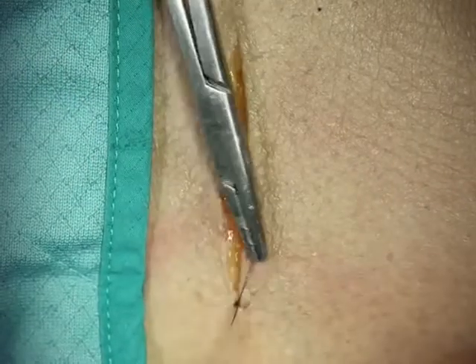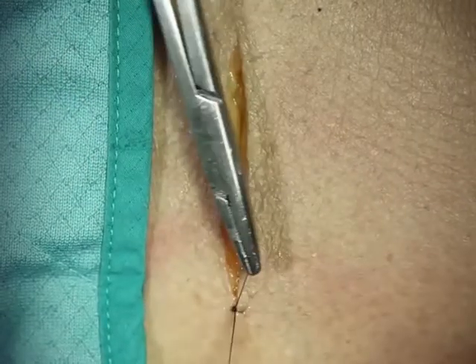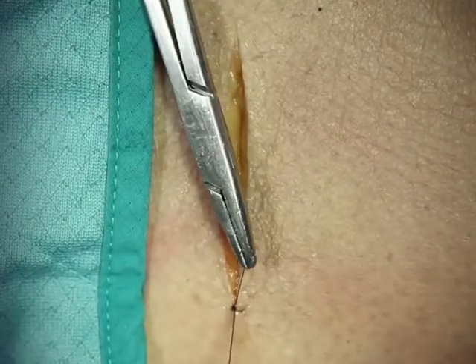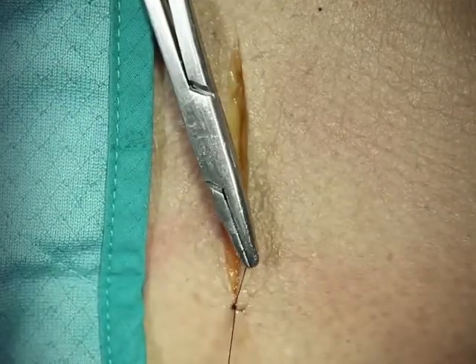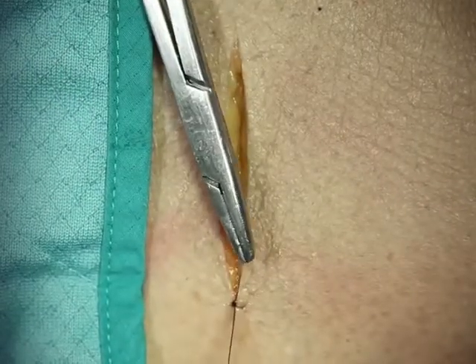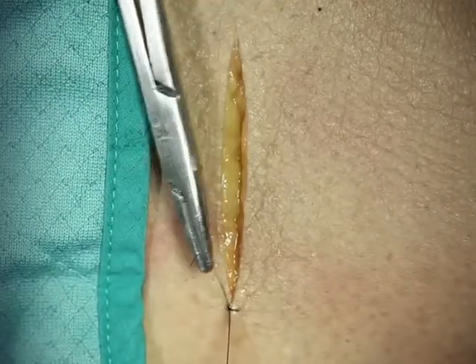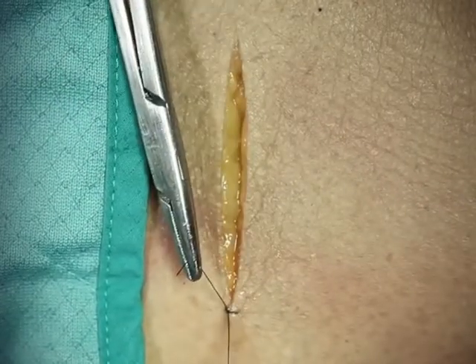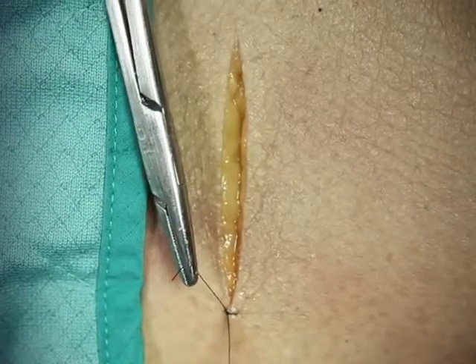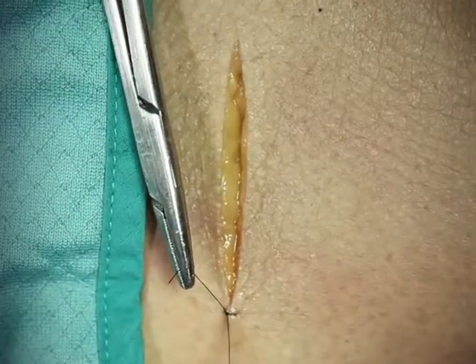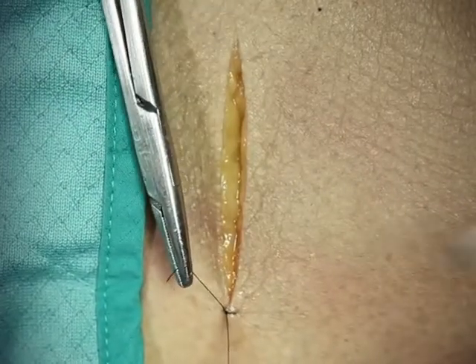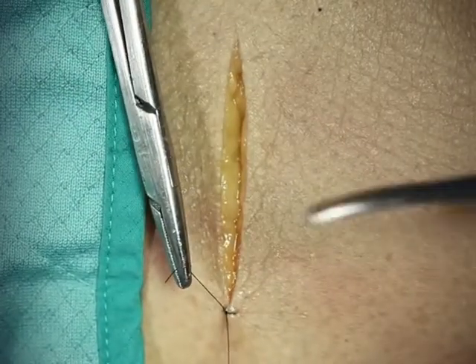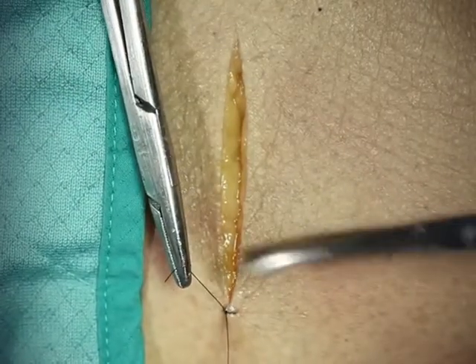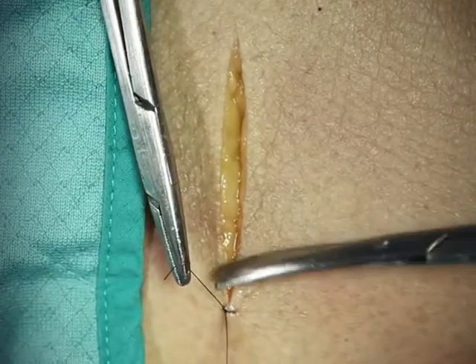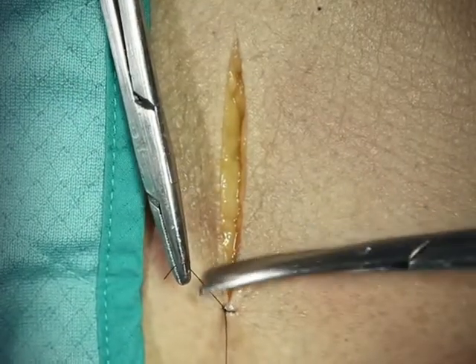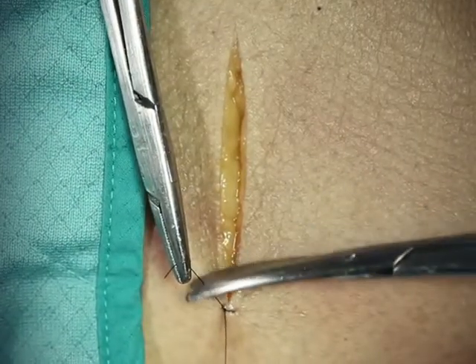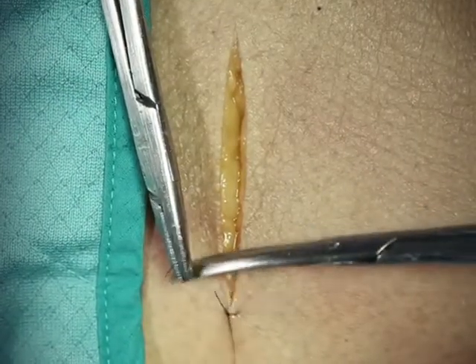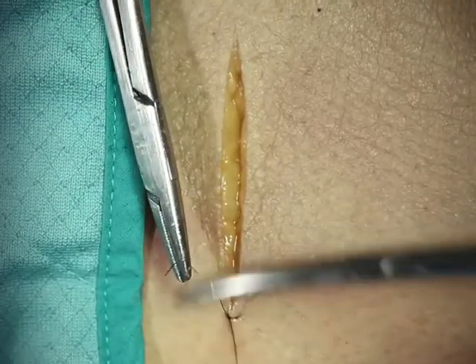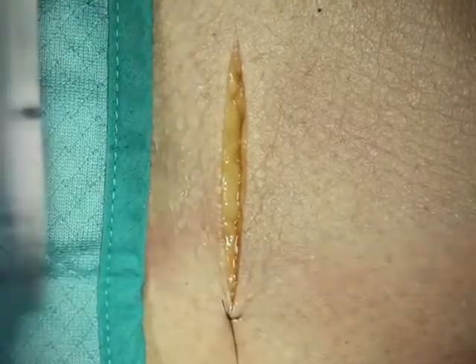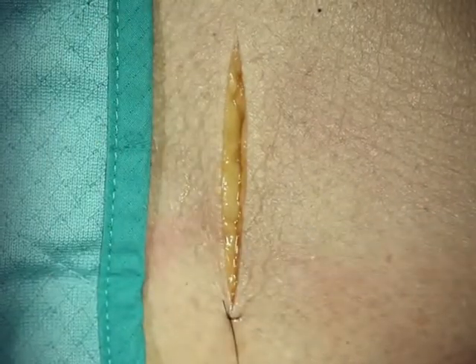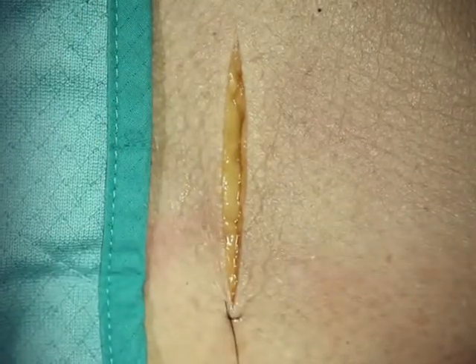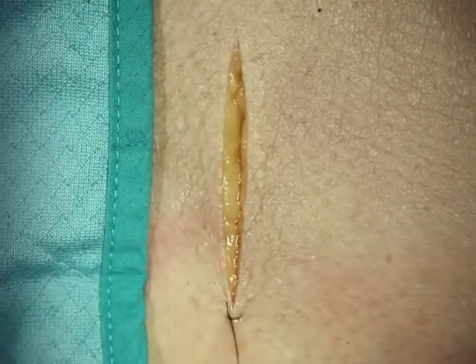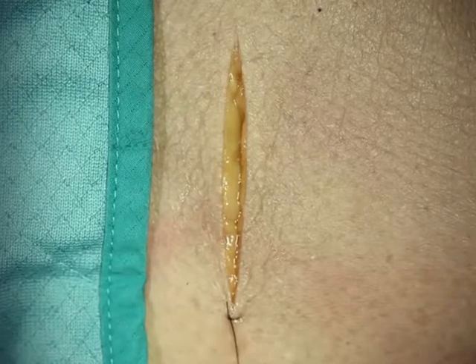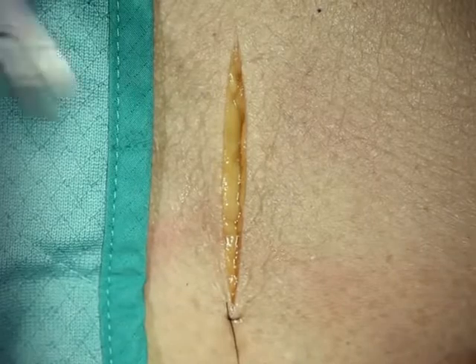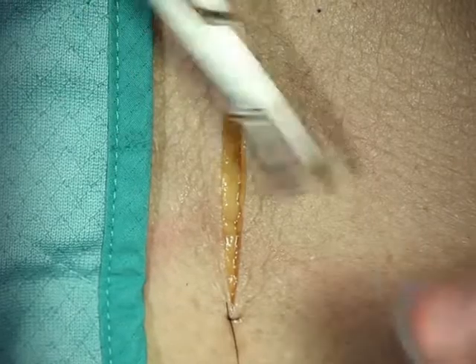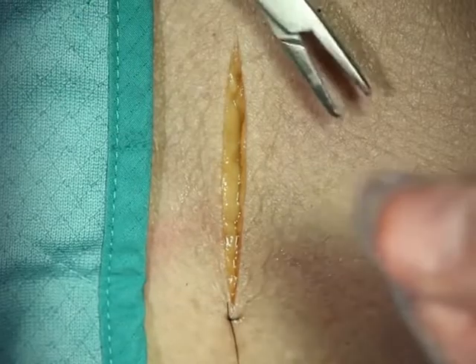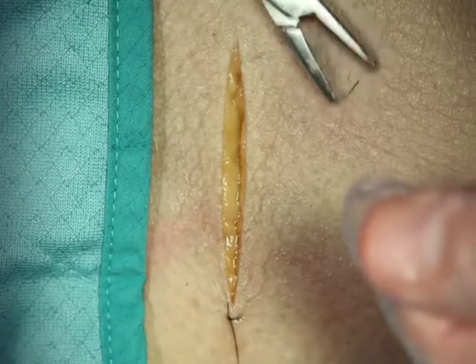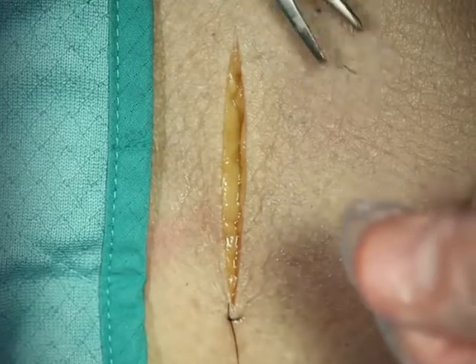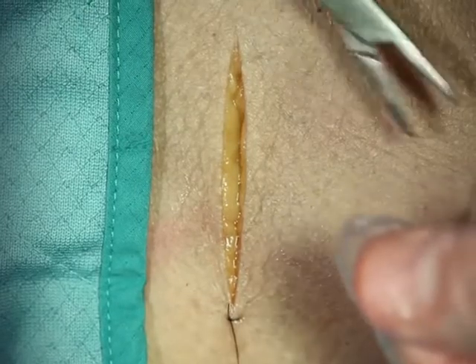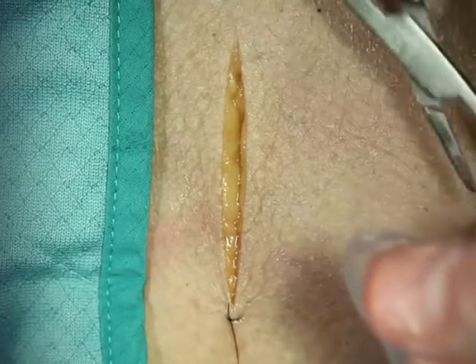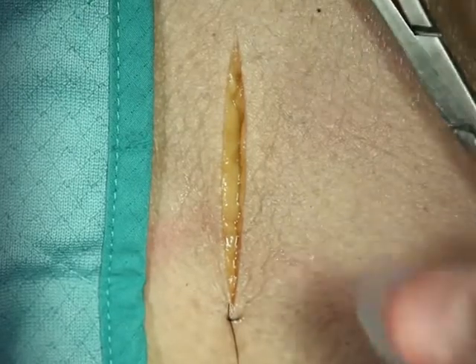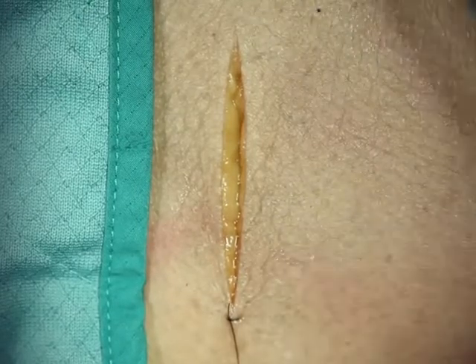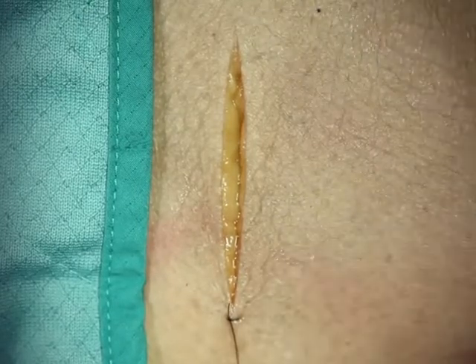You also want to measure the length of your wound and make sure you're not working with such a long suture that it becomes unruly.